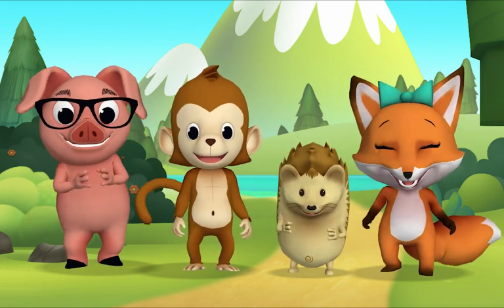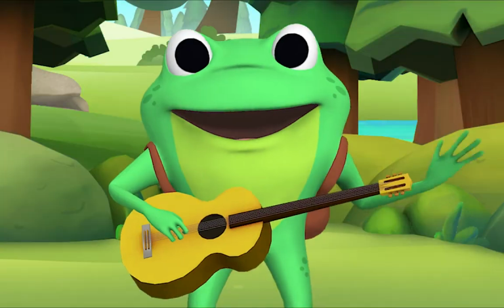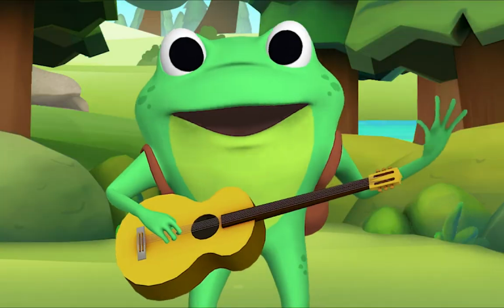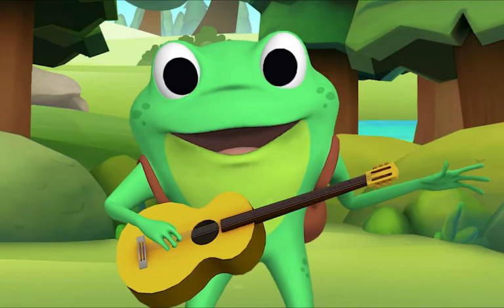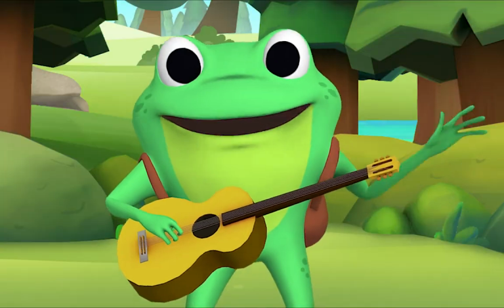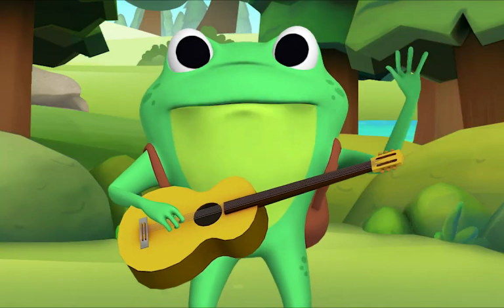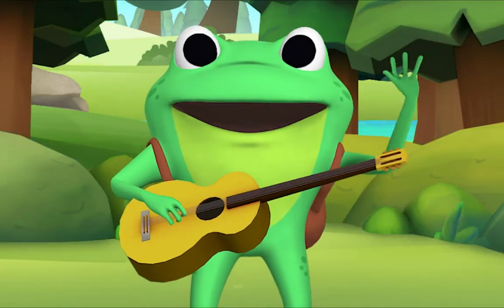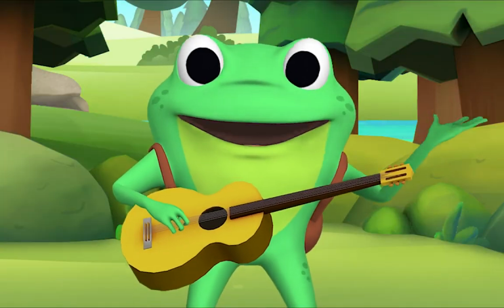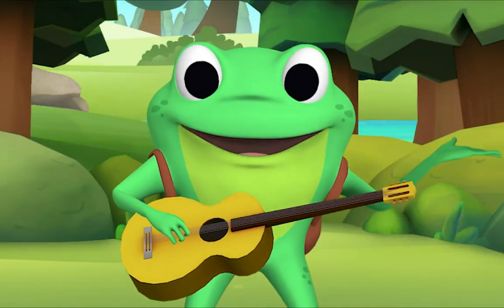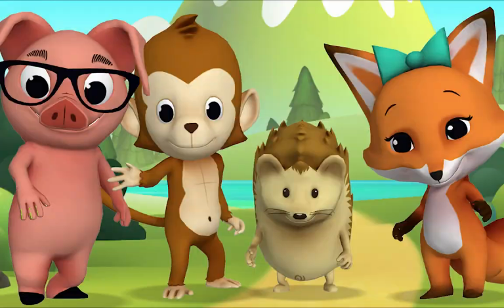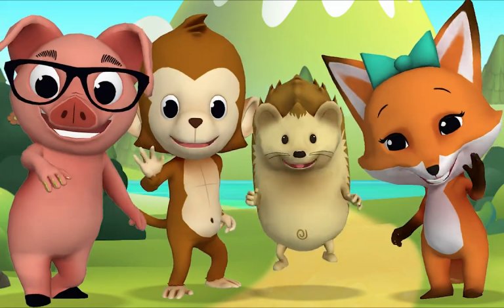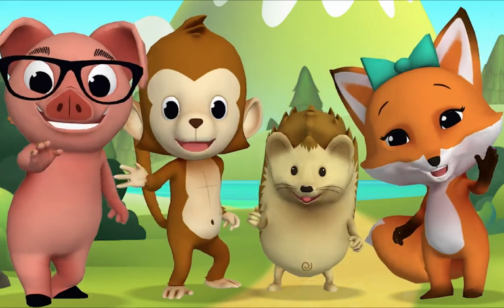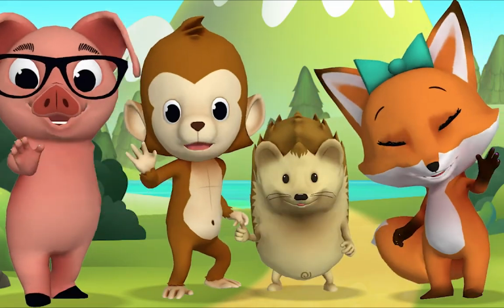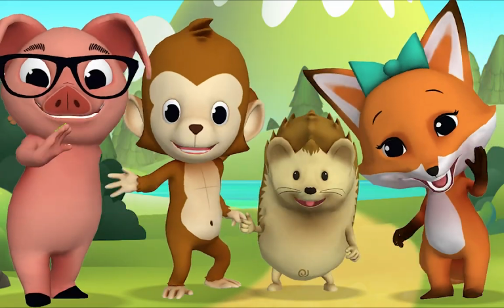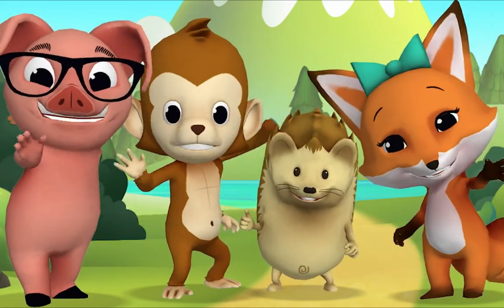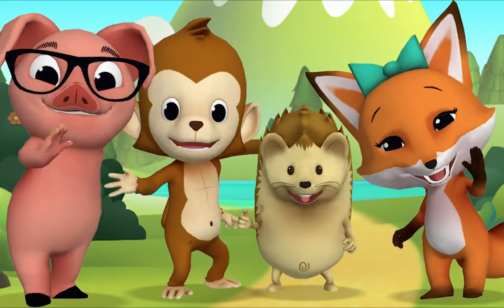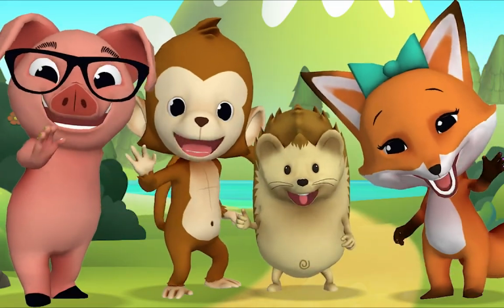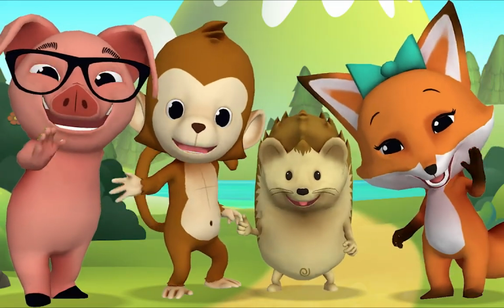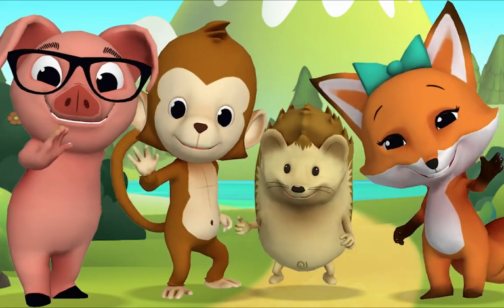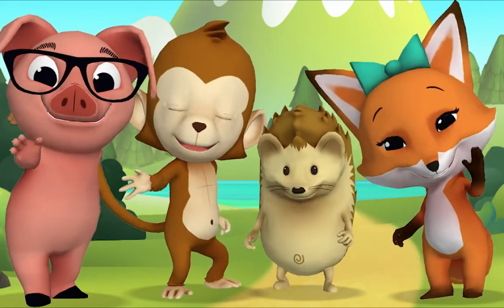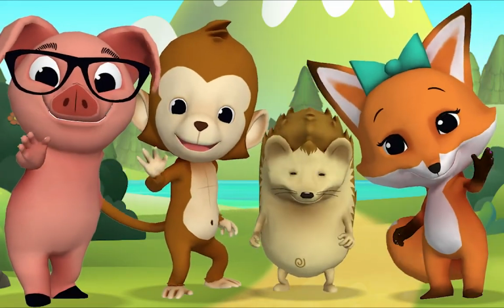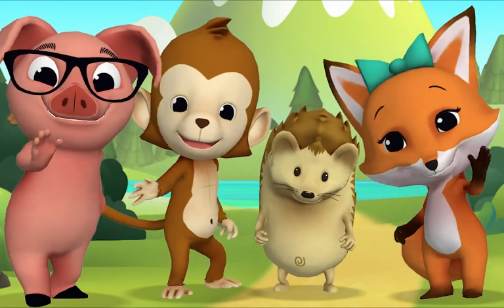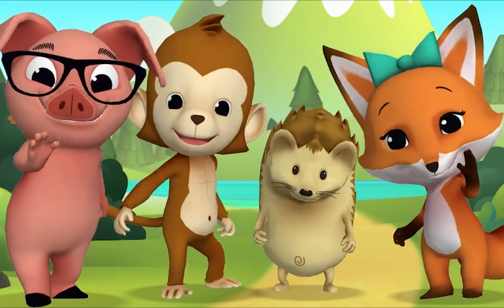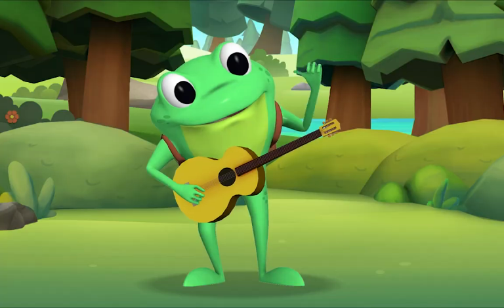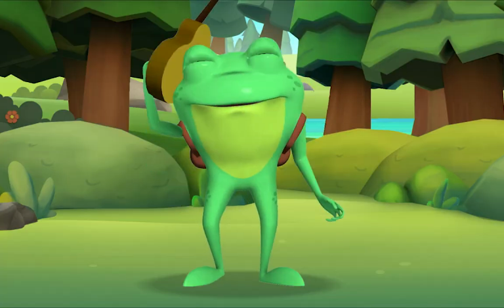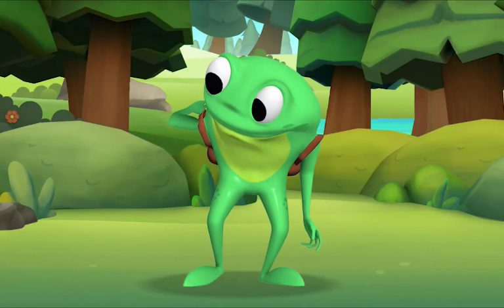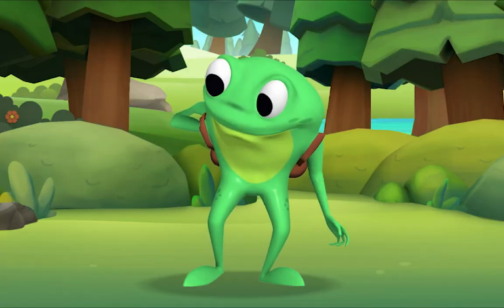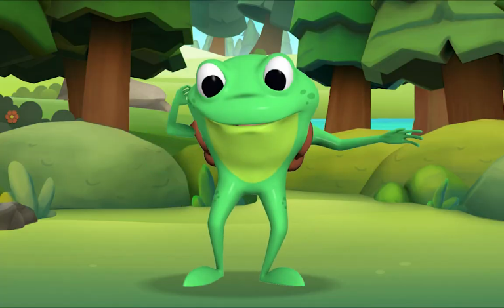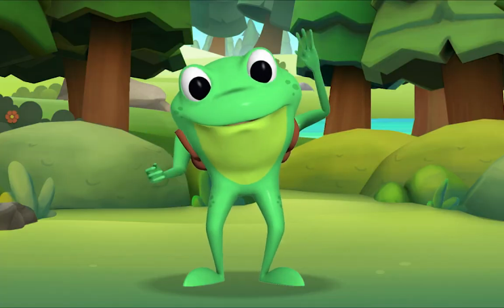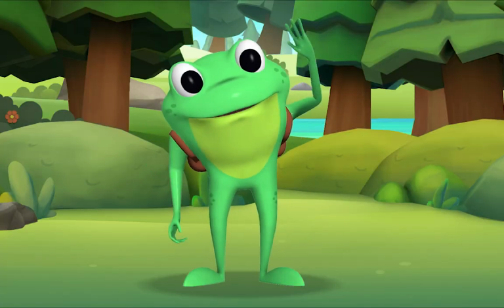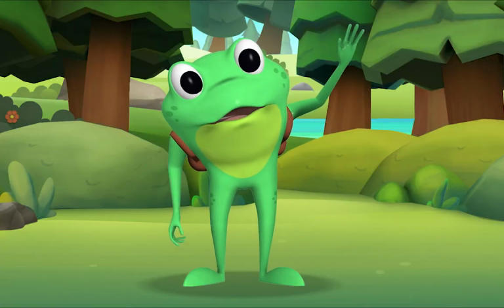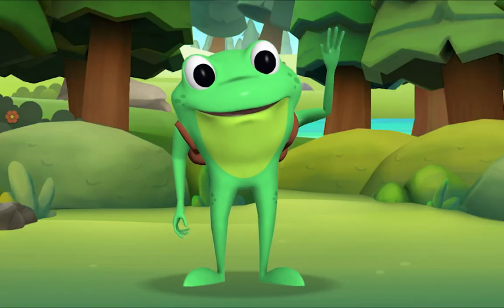That was splendid. Thank you, Mr. Frog. Goodbye!